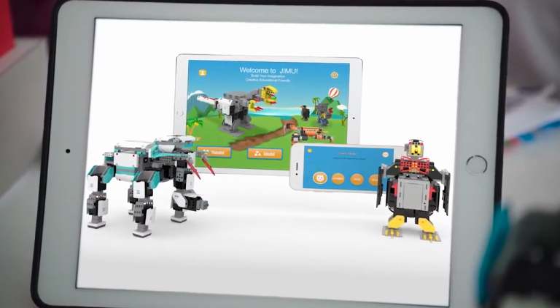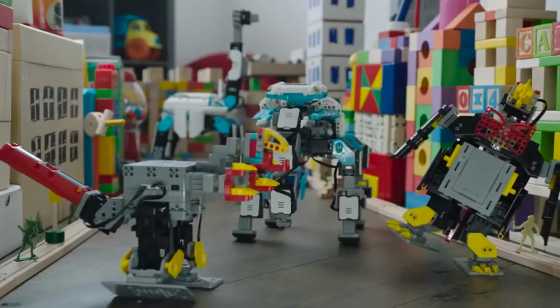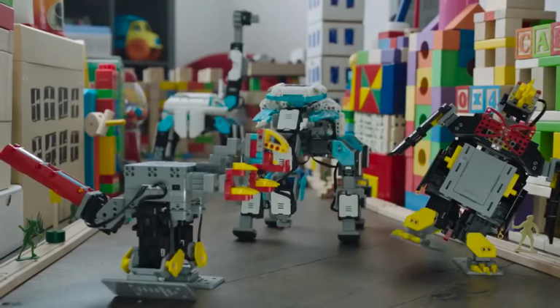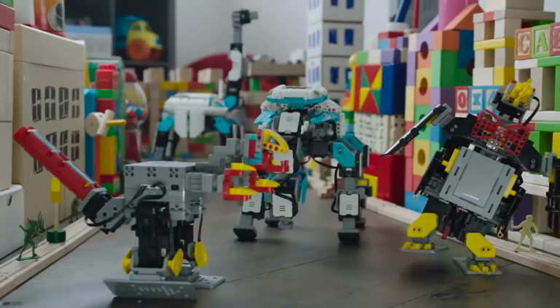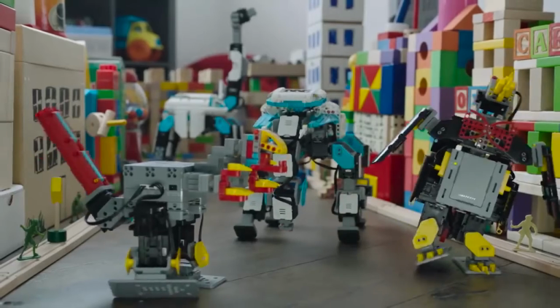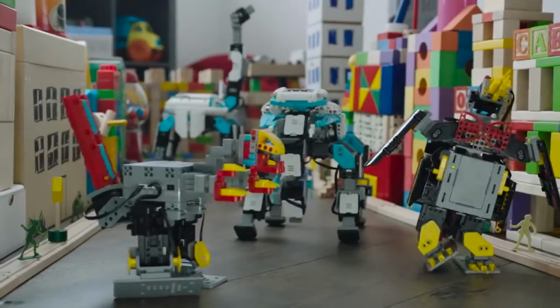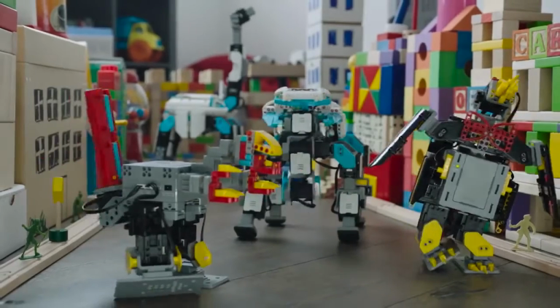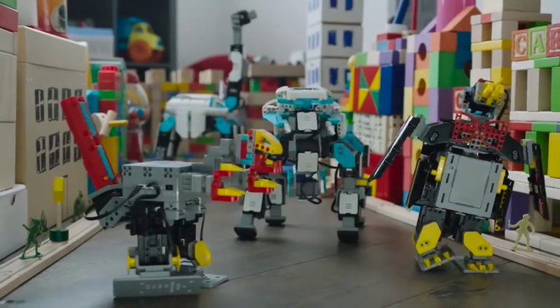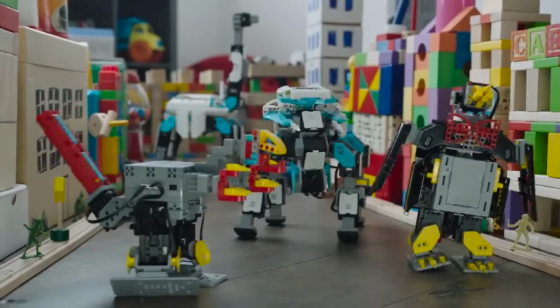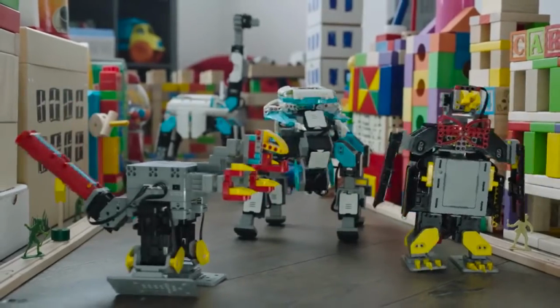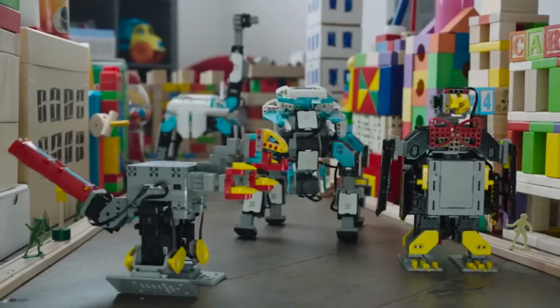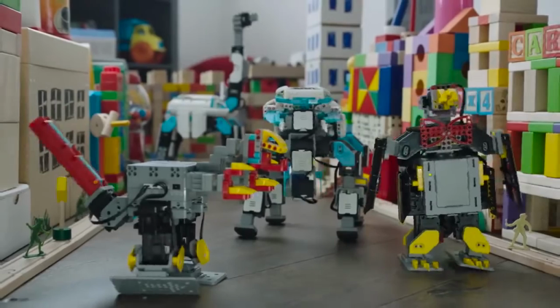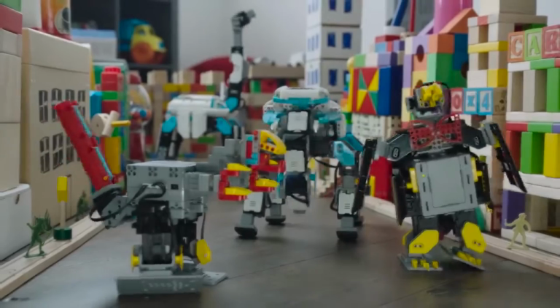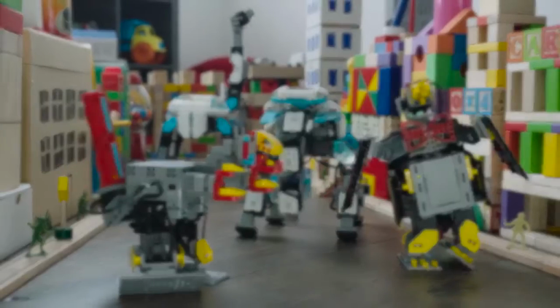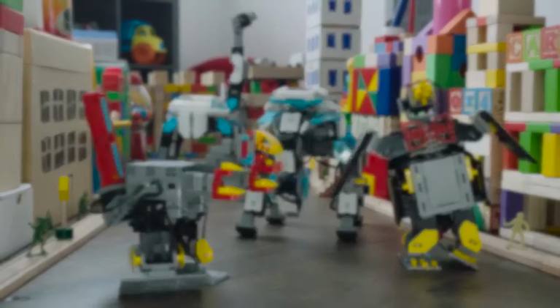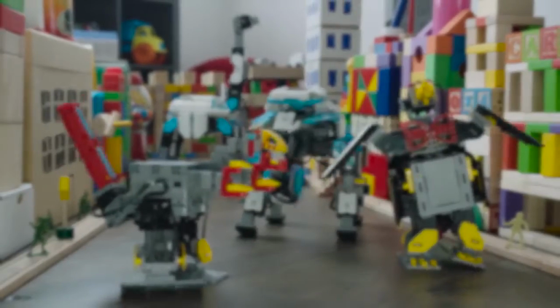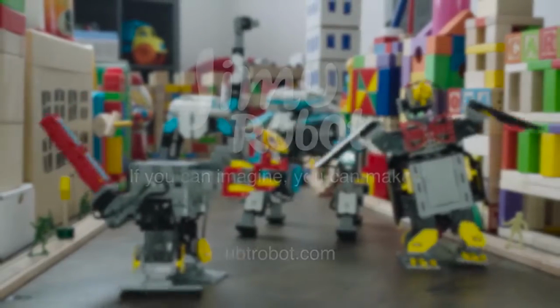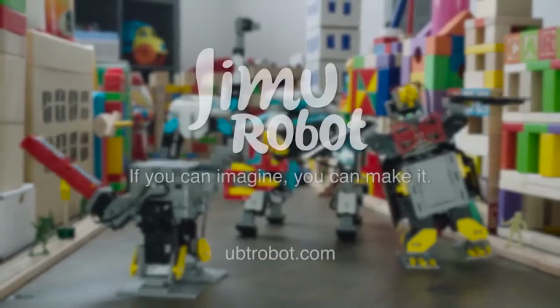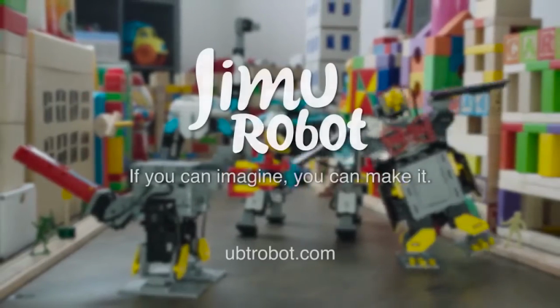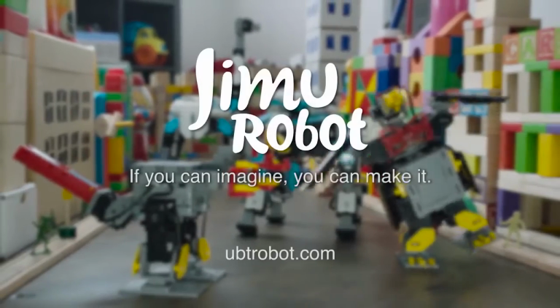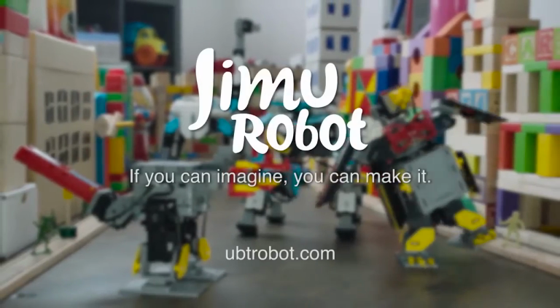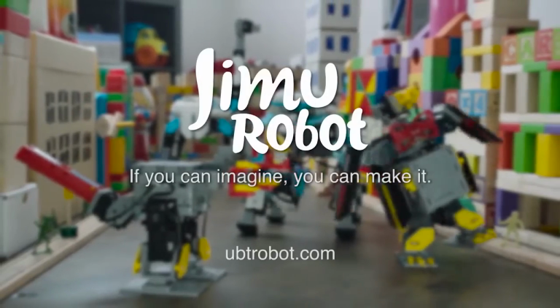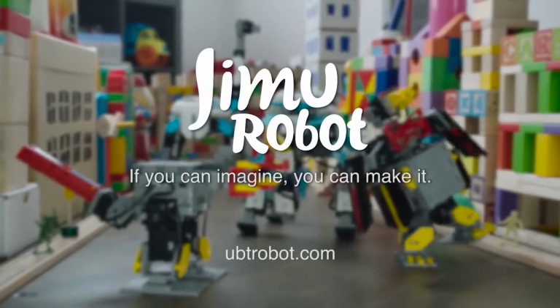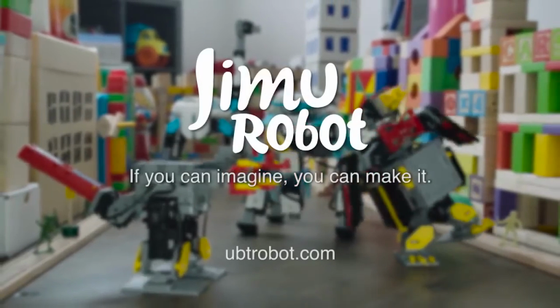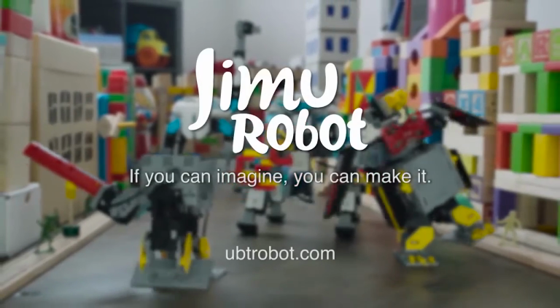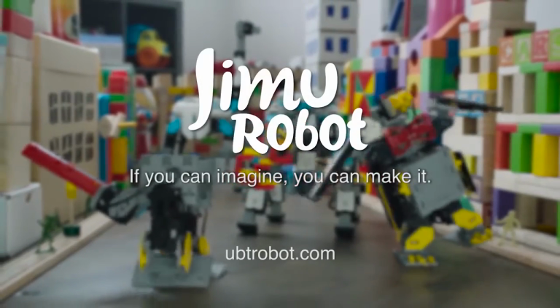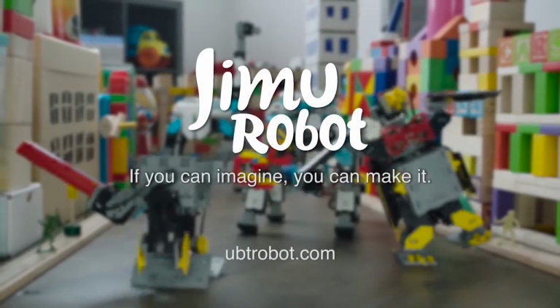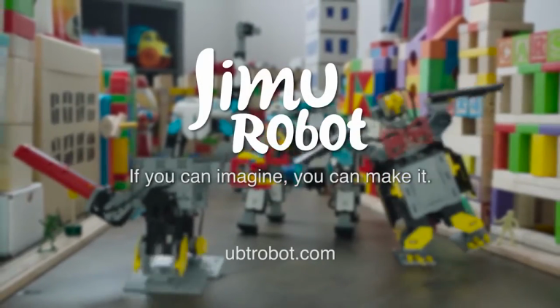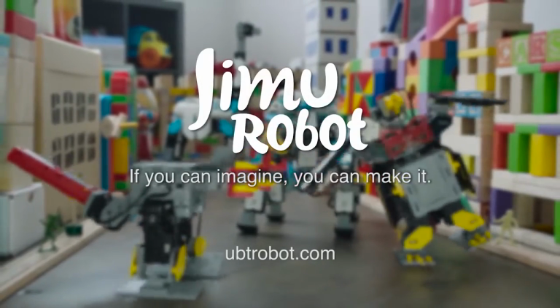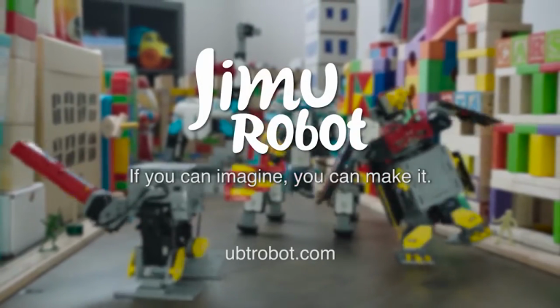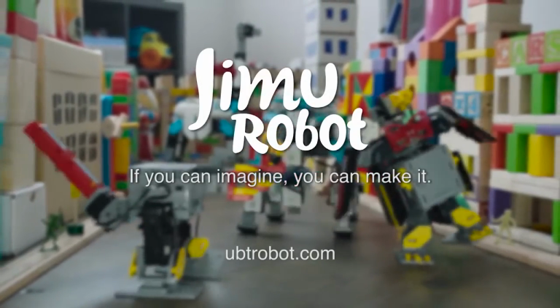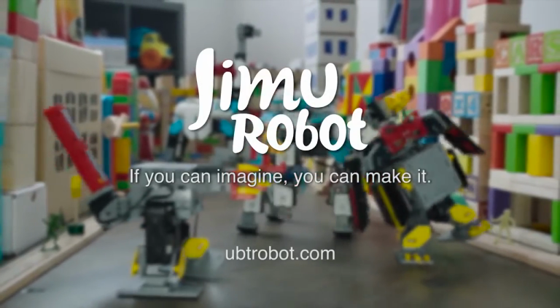If you can imagine it, you can make it. Jimu Robotic Building Block Kits.